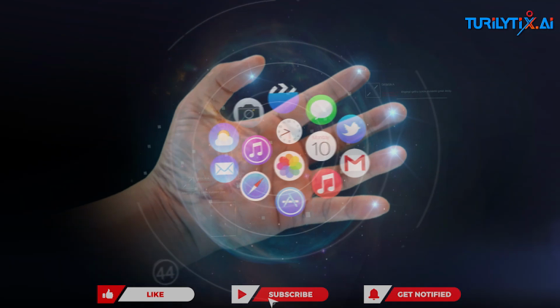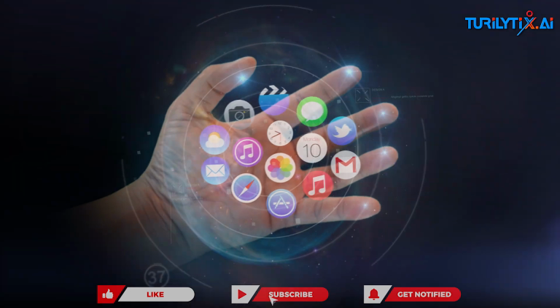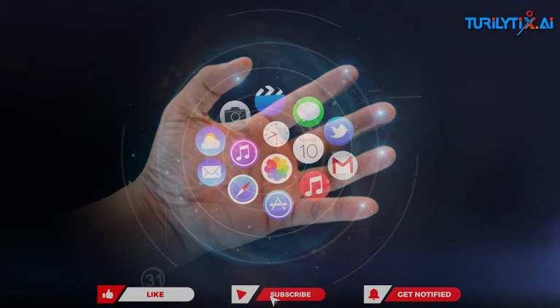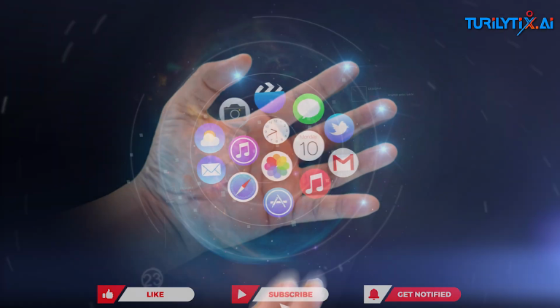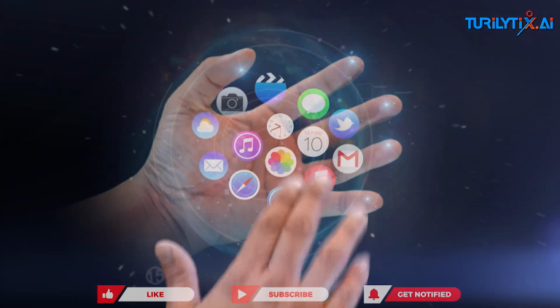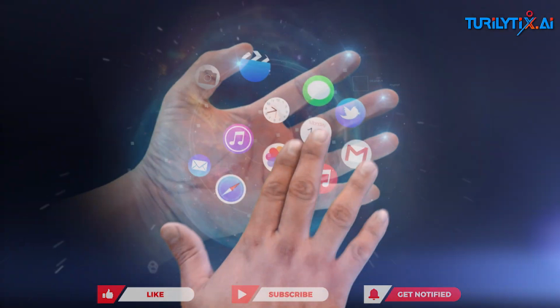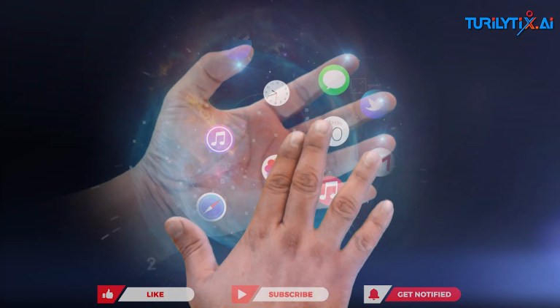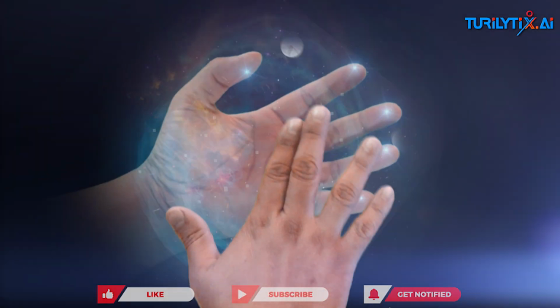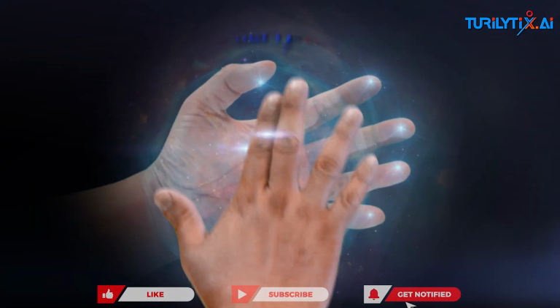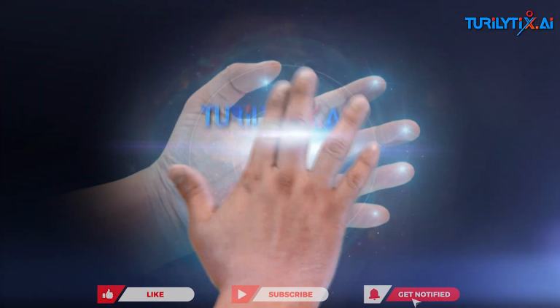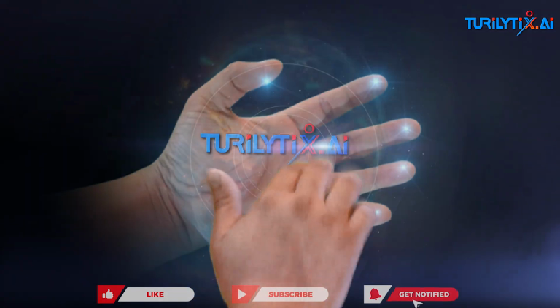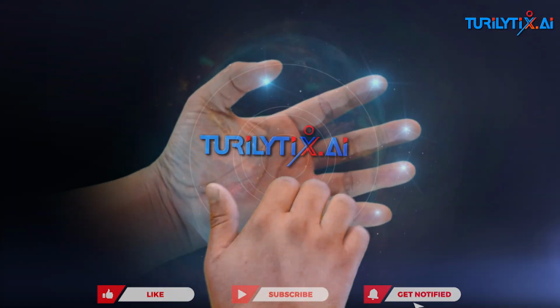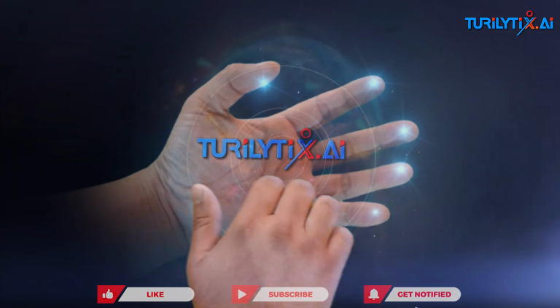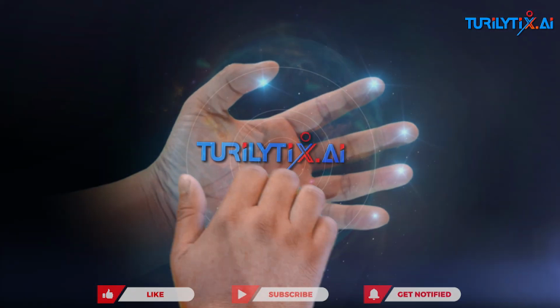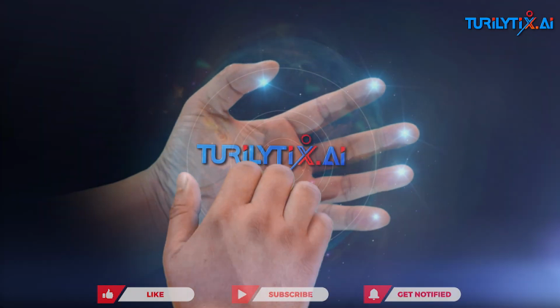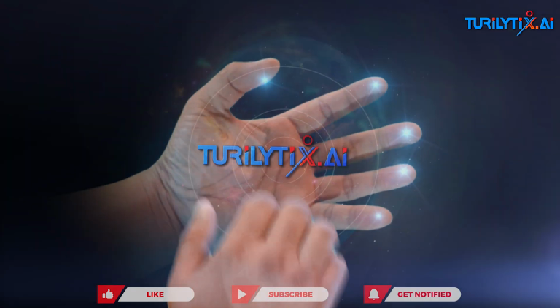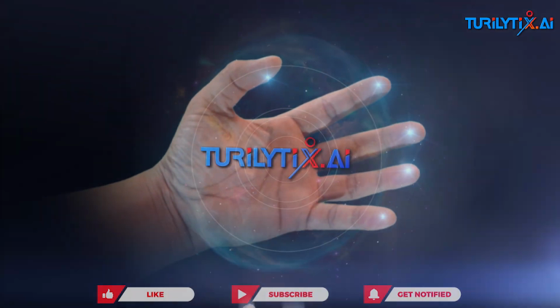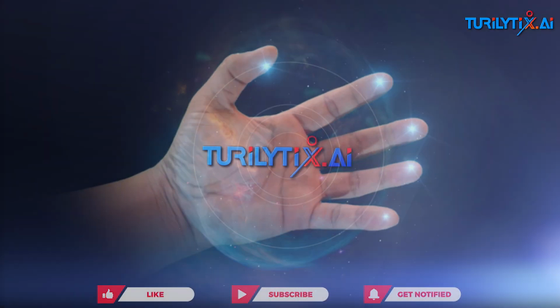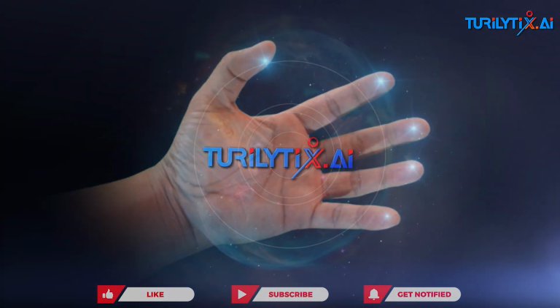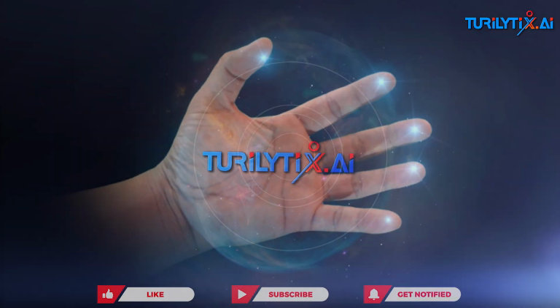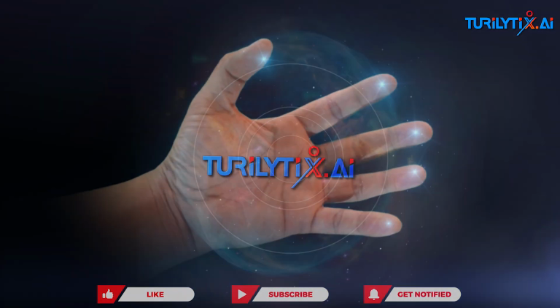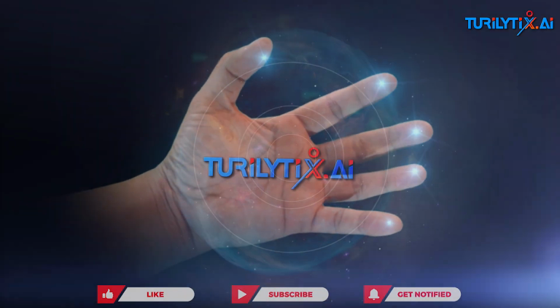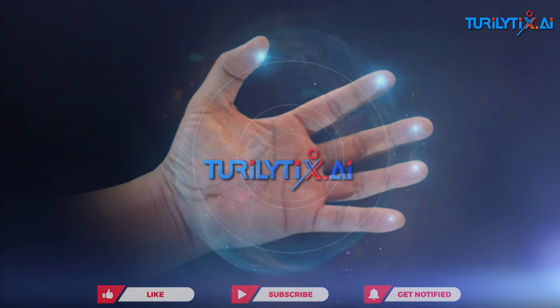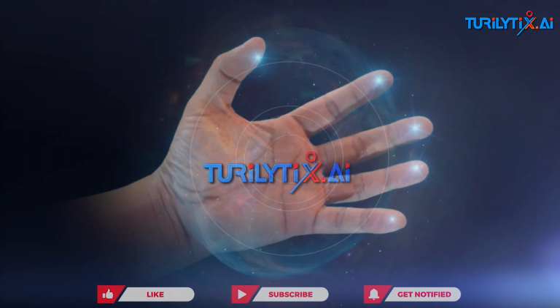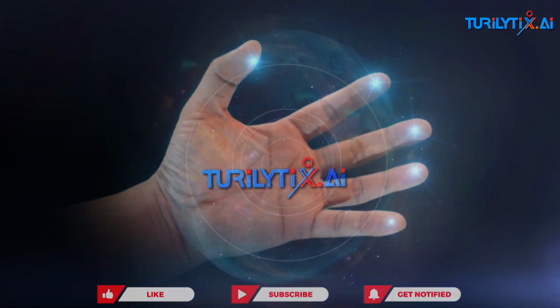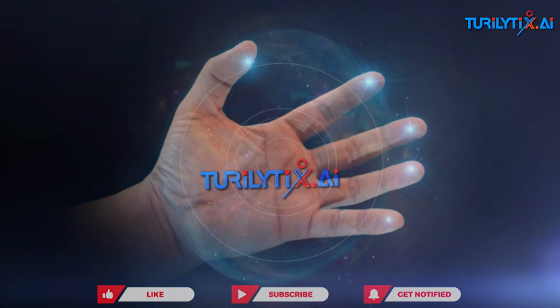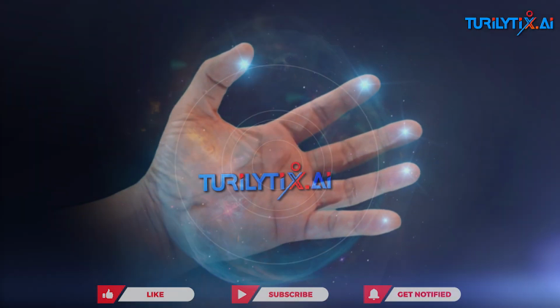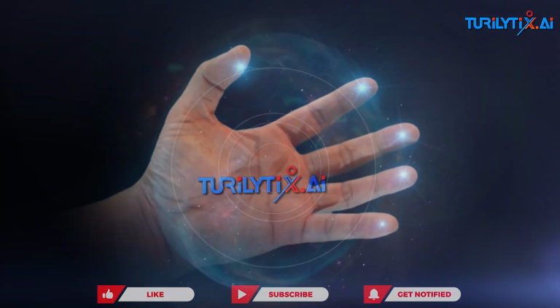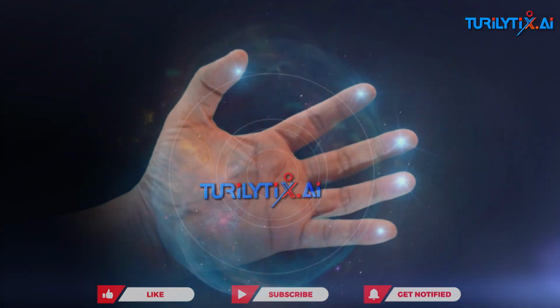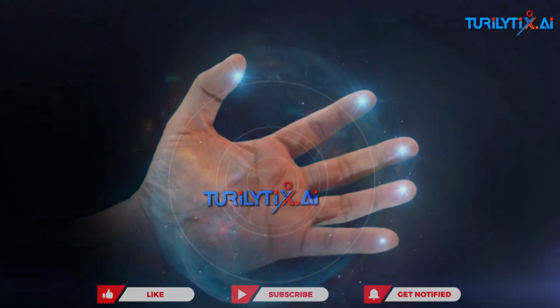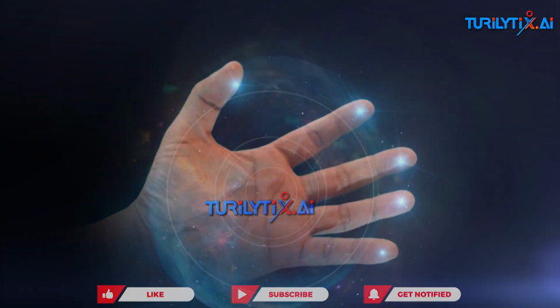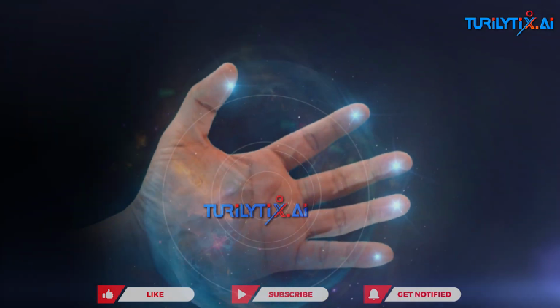Subscribe to our channel for more insights and updates on the latest in spatial computing and AI.